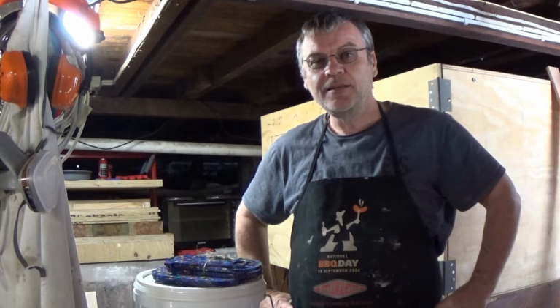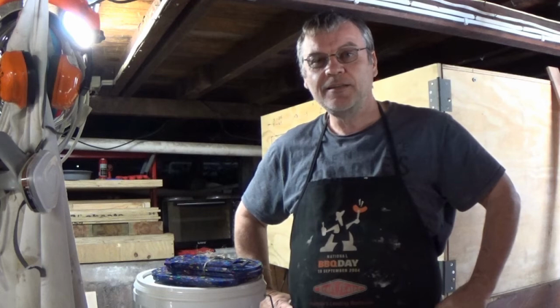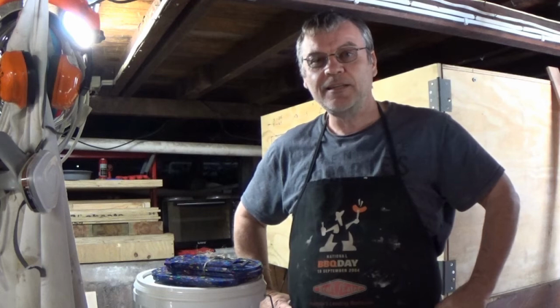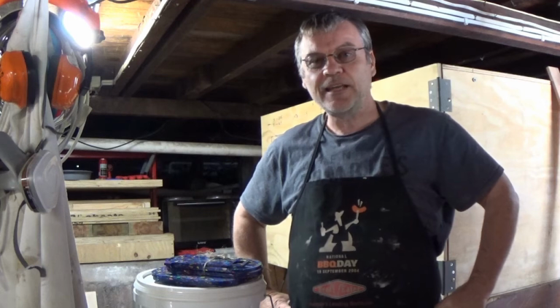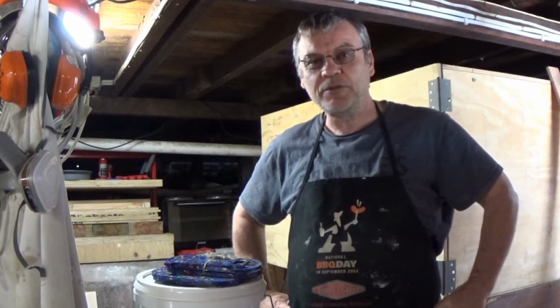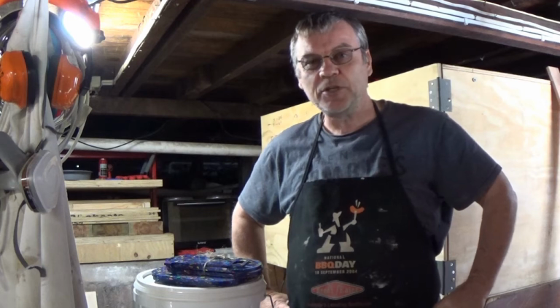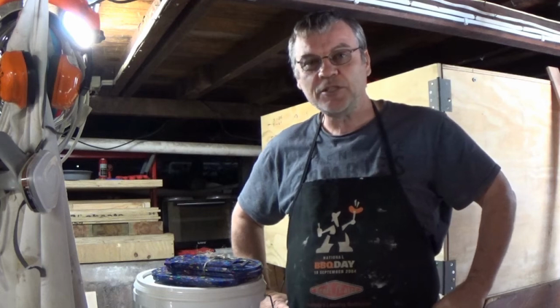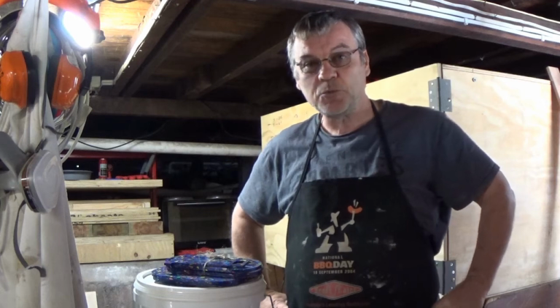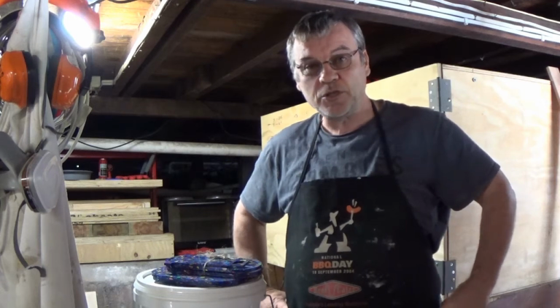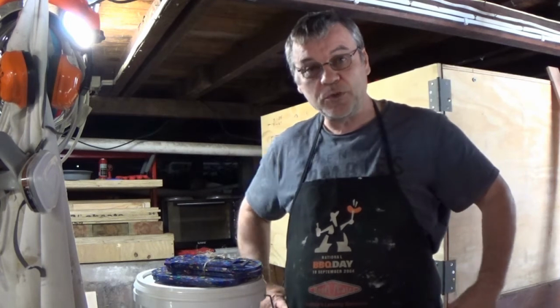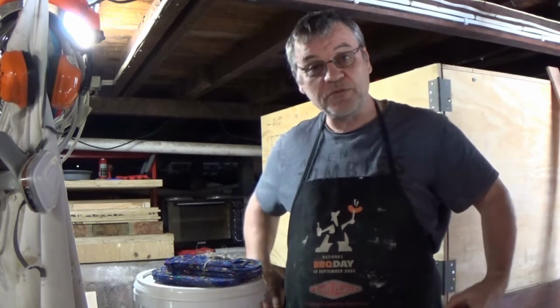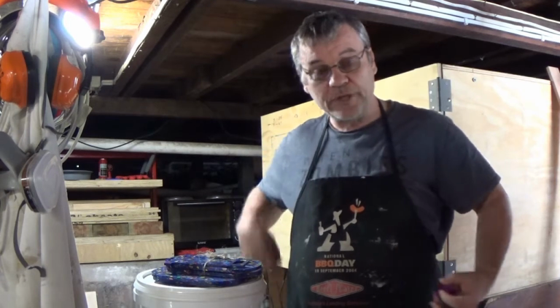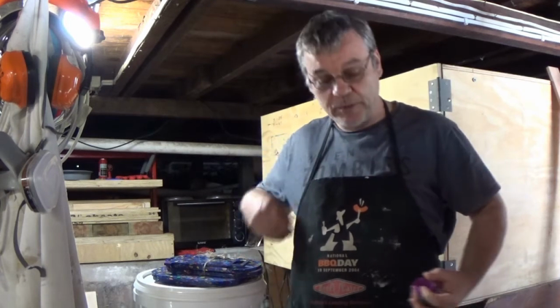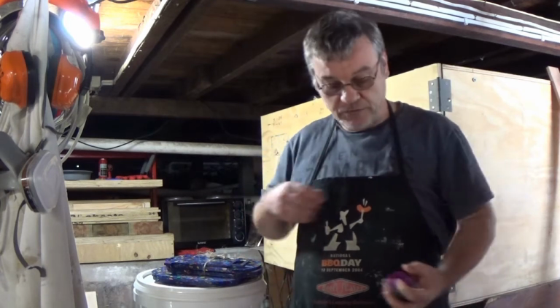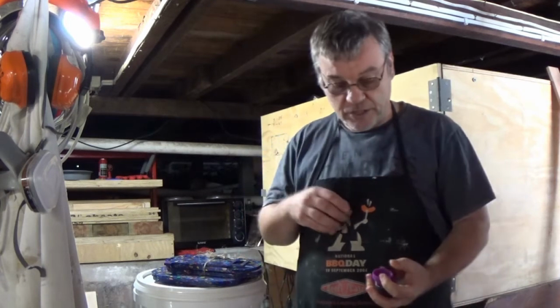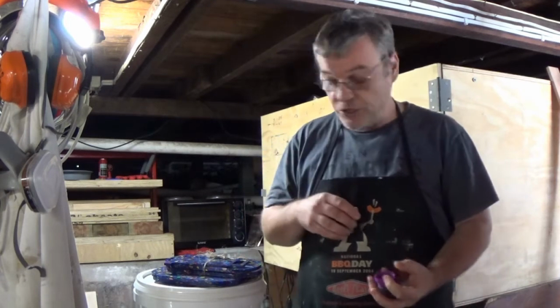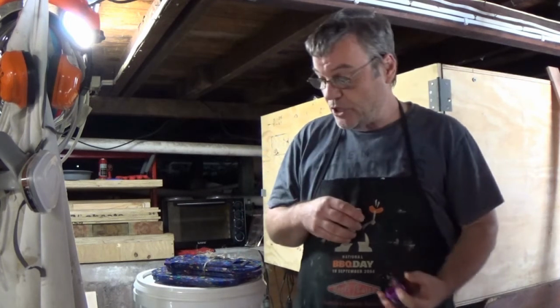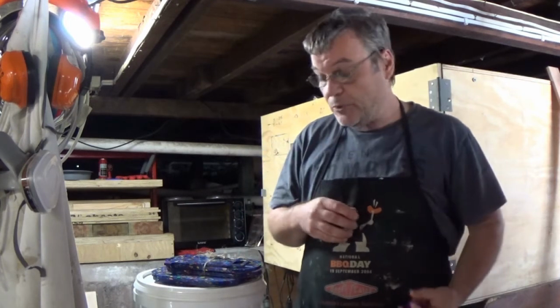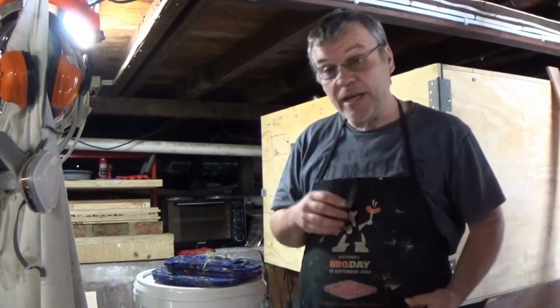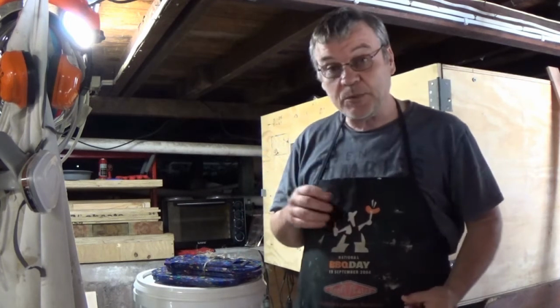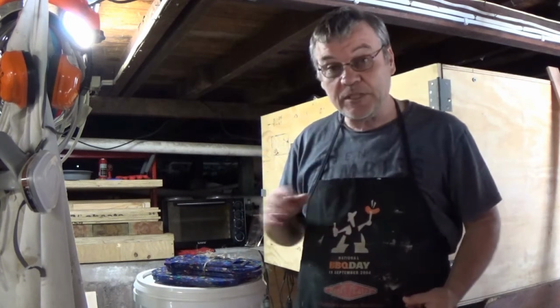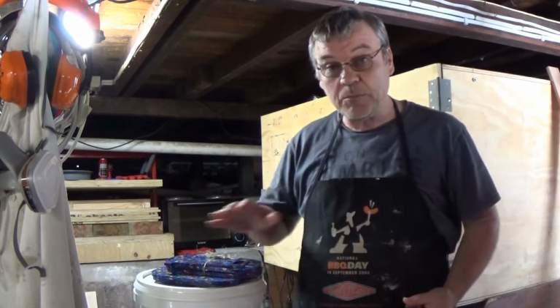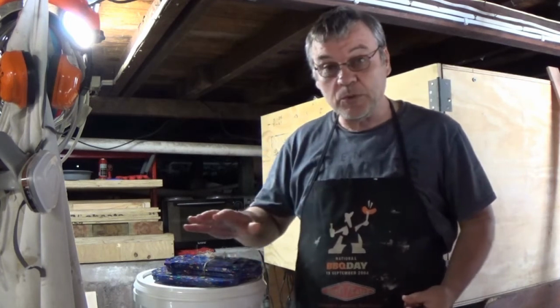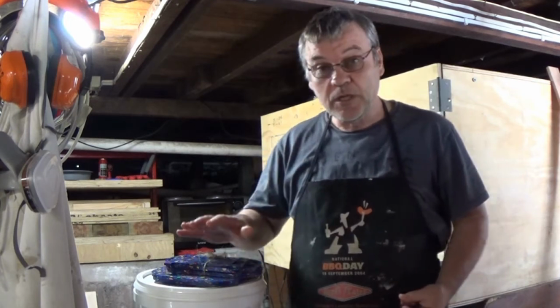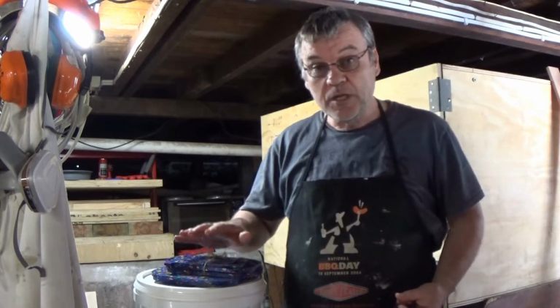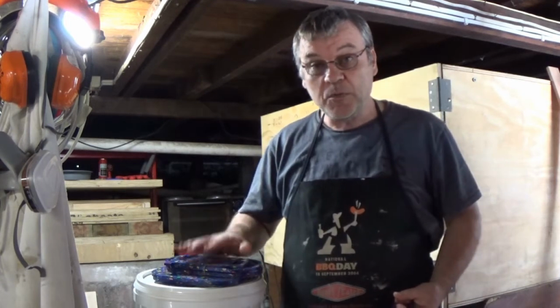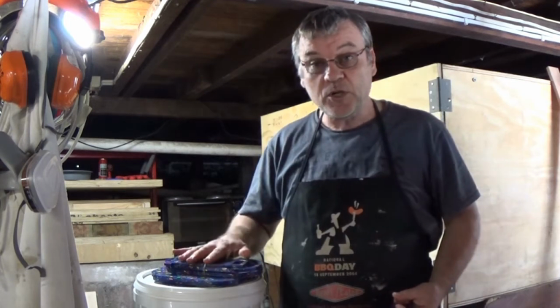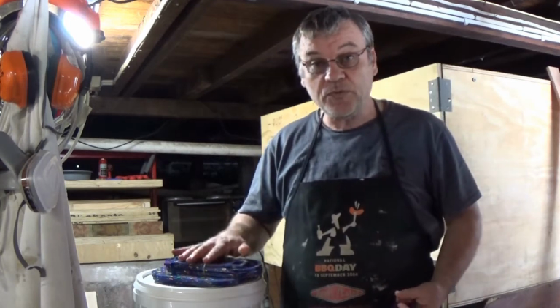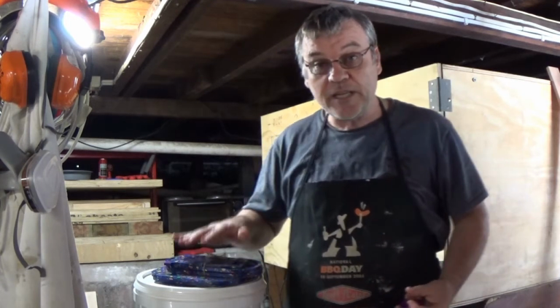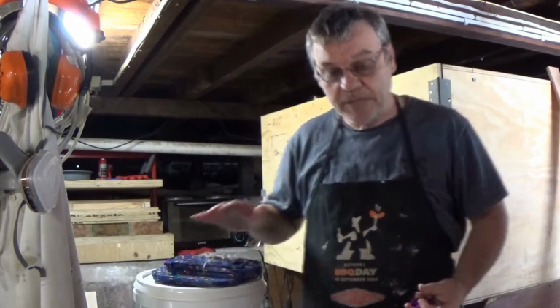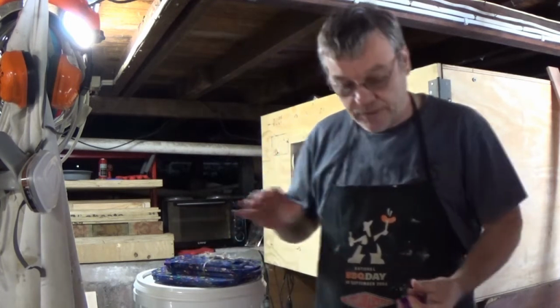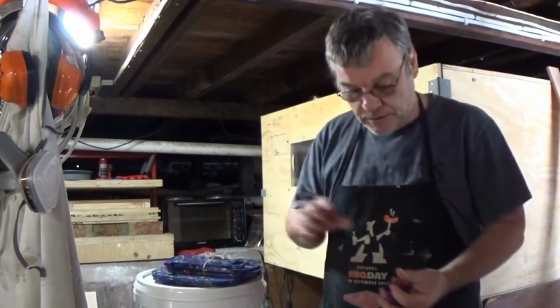G'day everybody, just want to do a very quick video showing you how to assemble my coffee cup carriers.